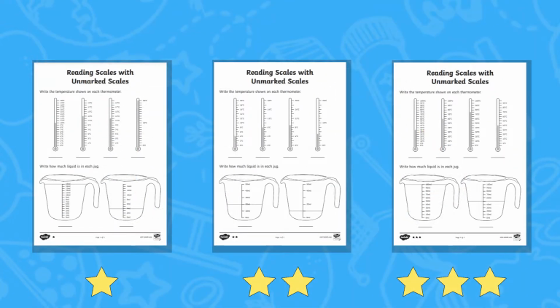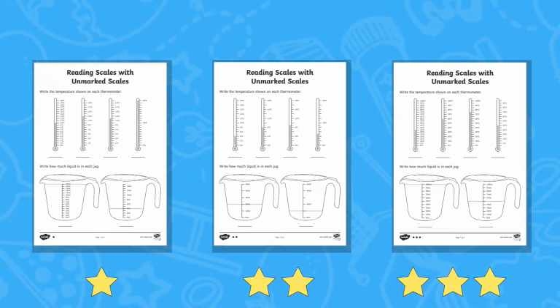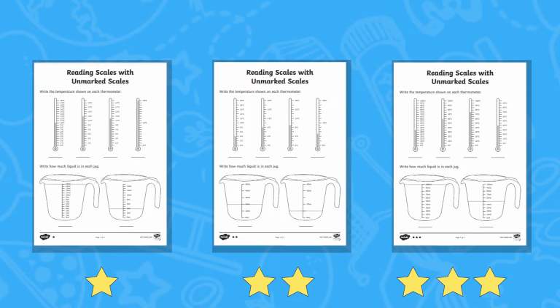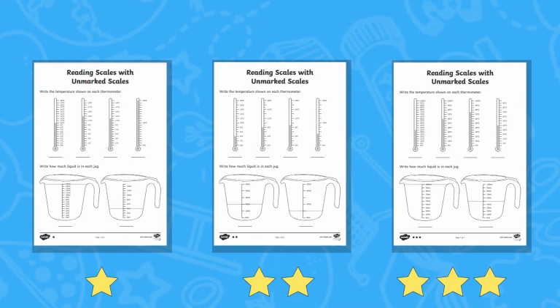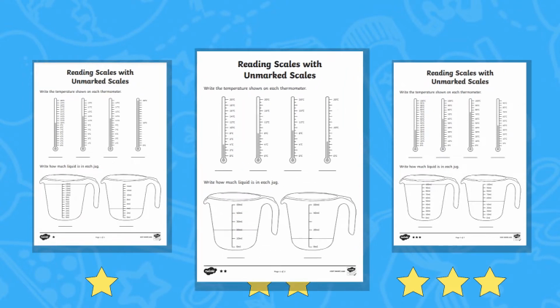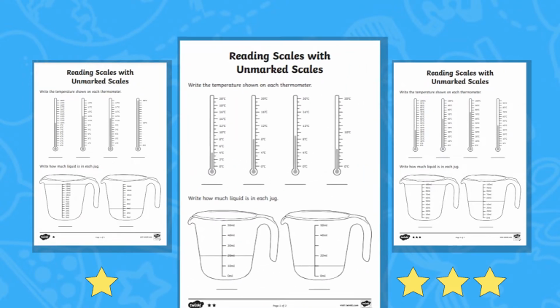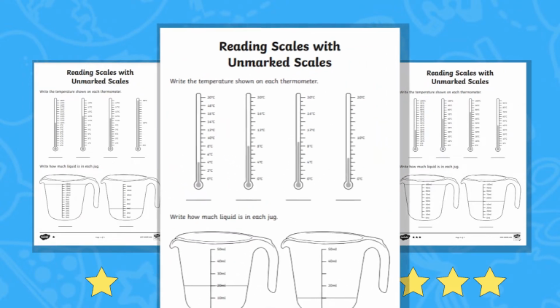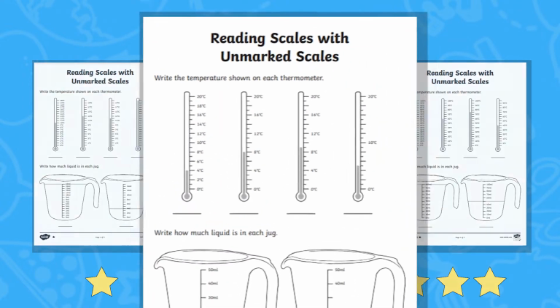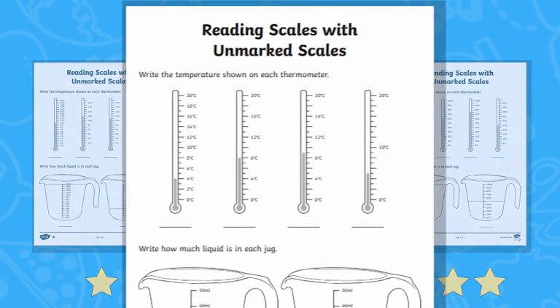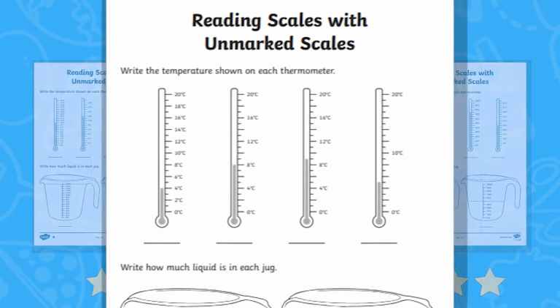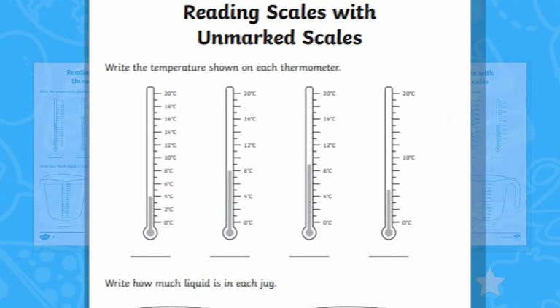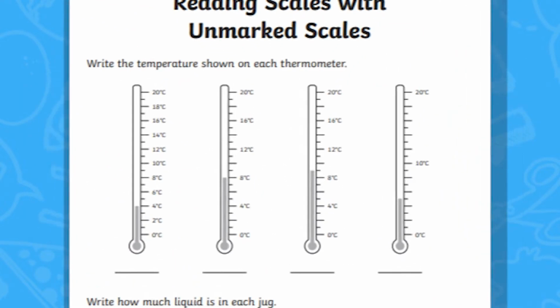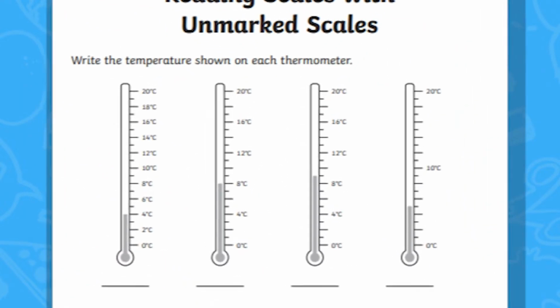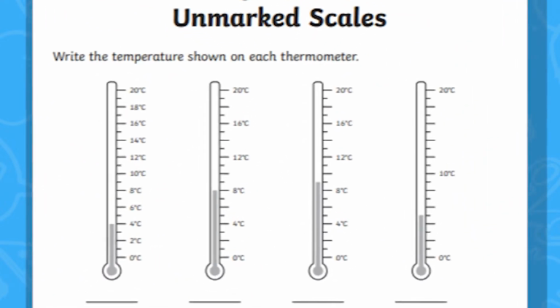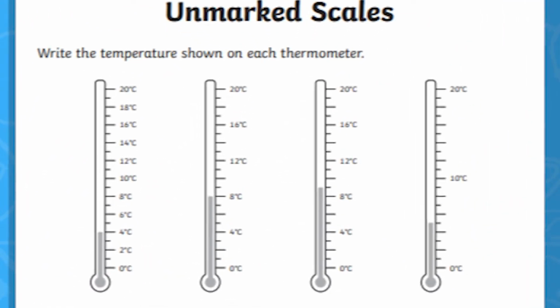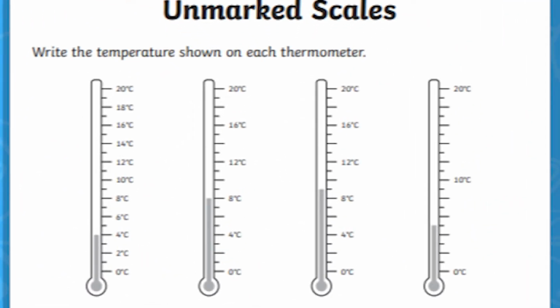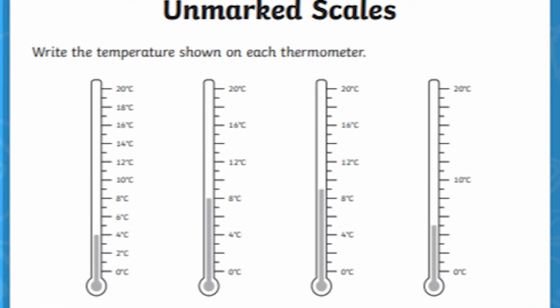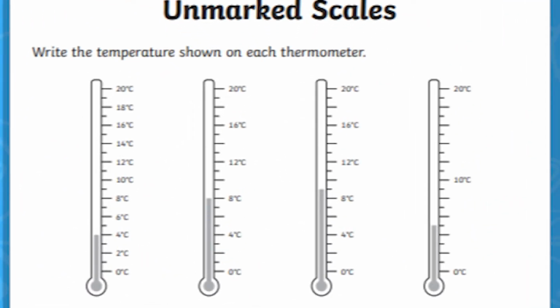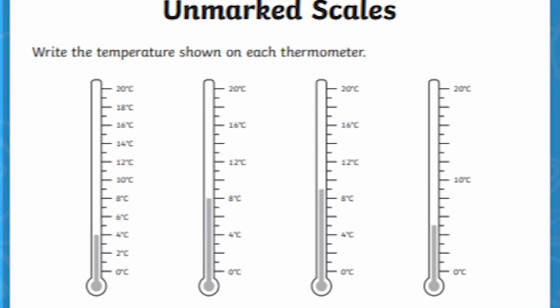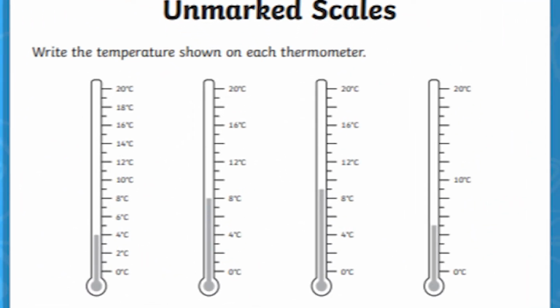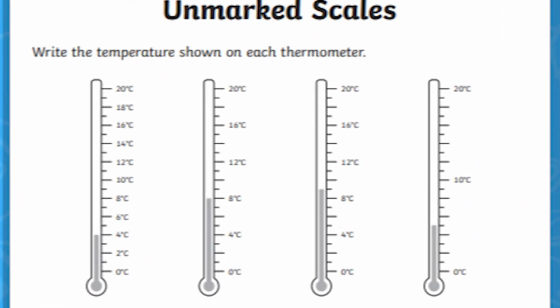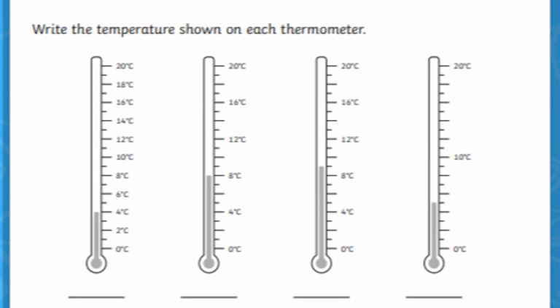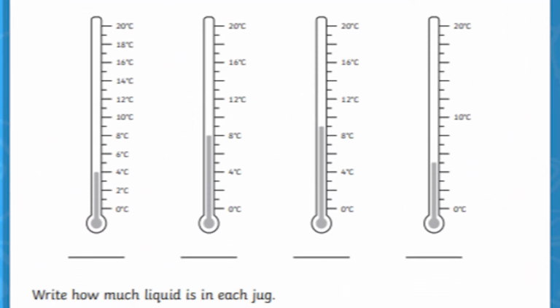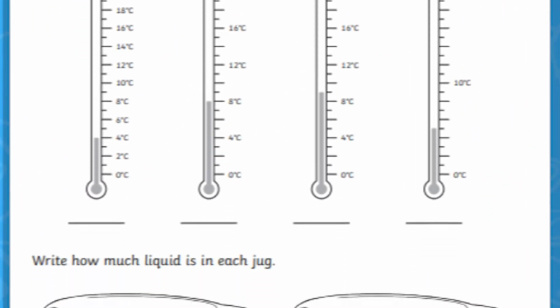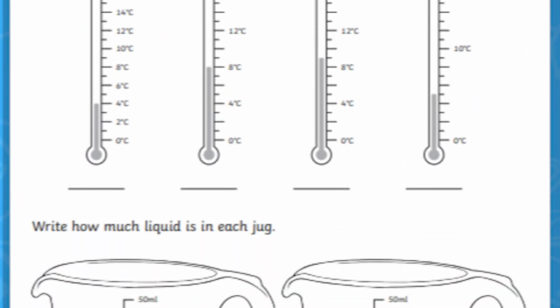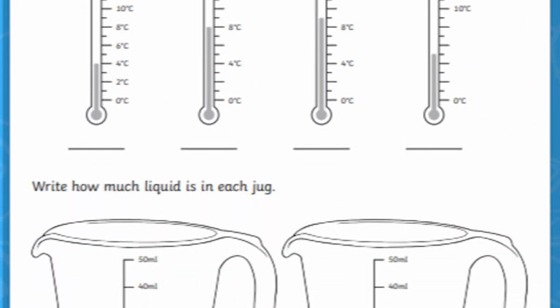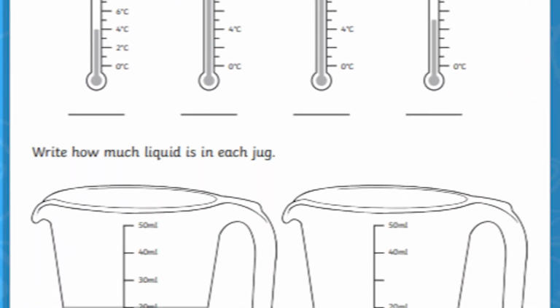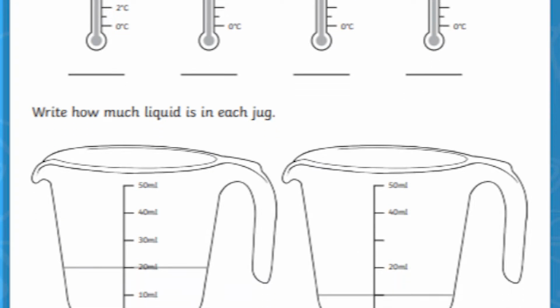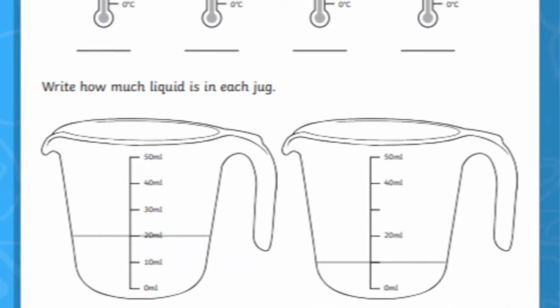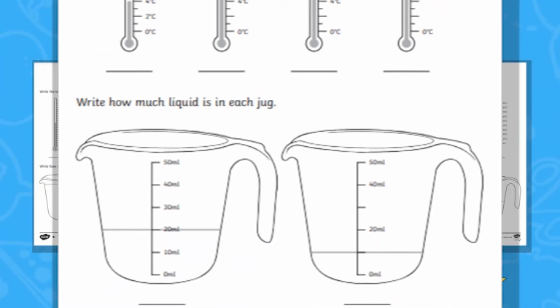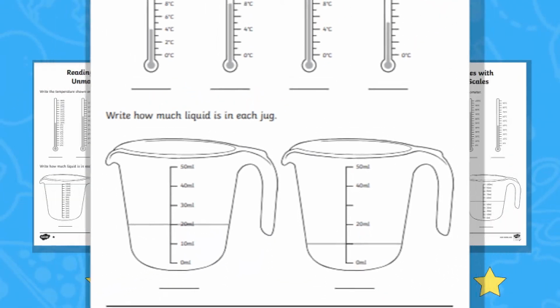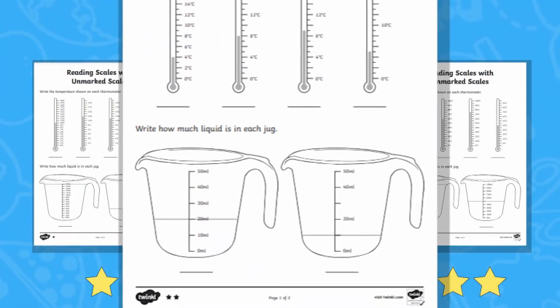On the 2 star sheet, children jump straight into spotting missing values by working out the differences between the marked values.